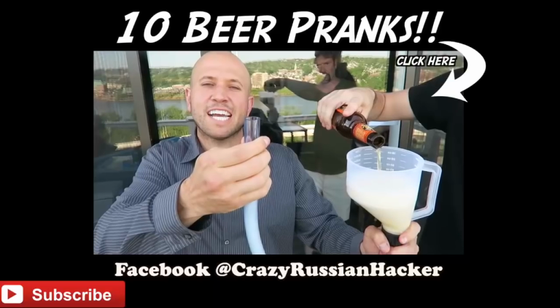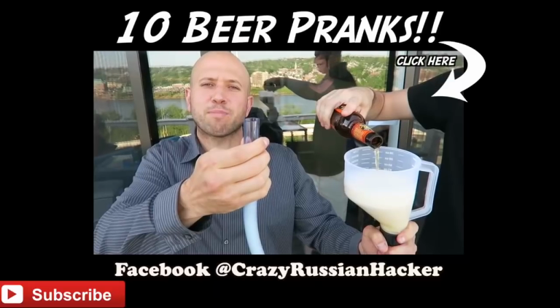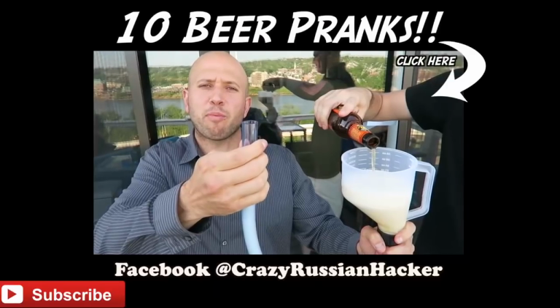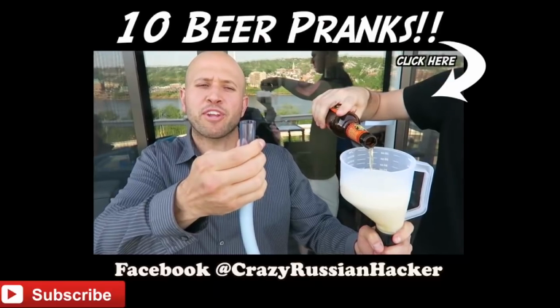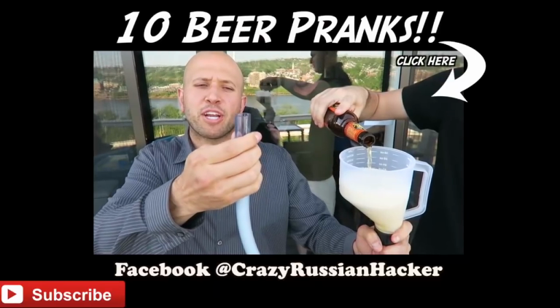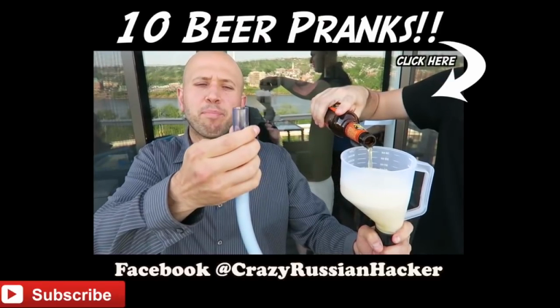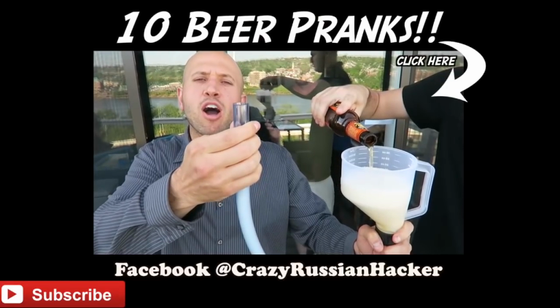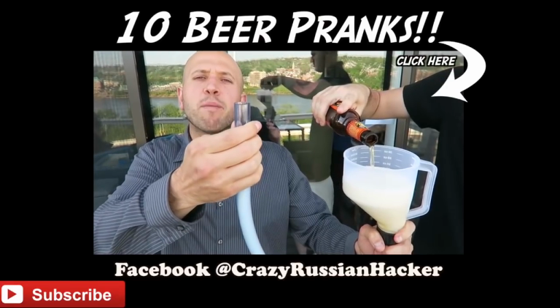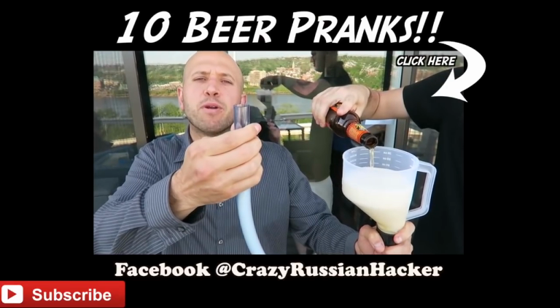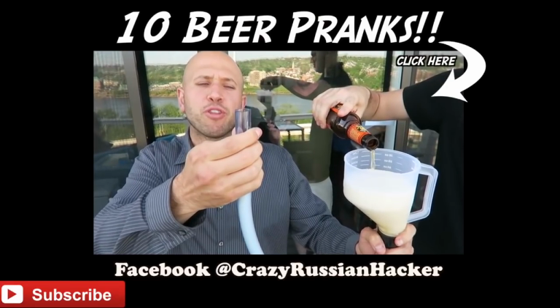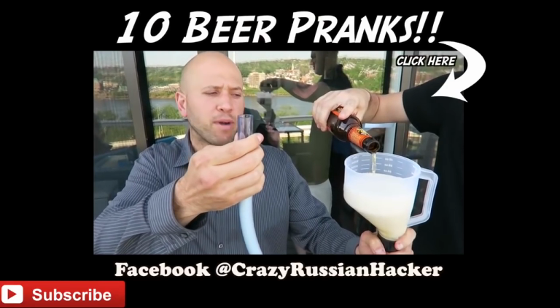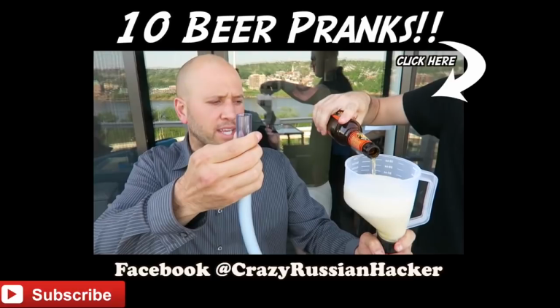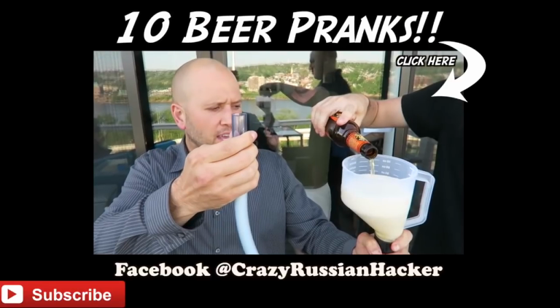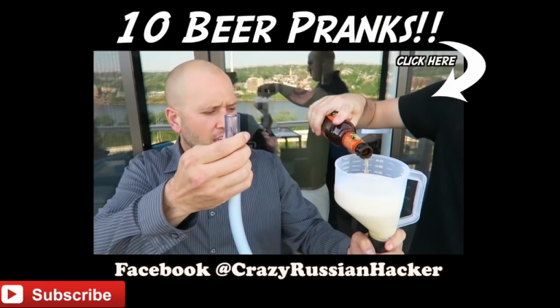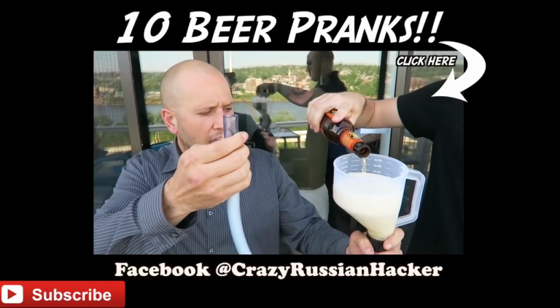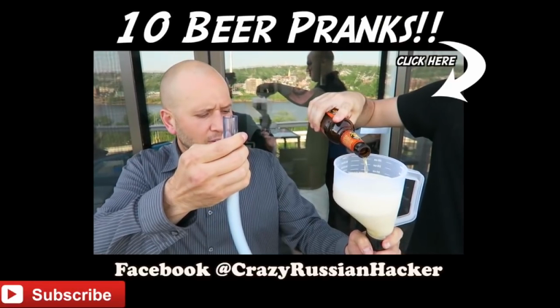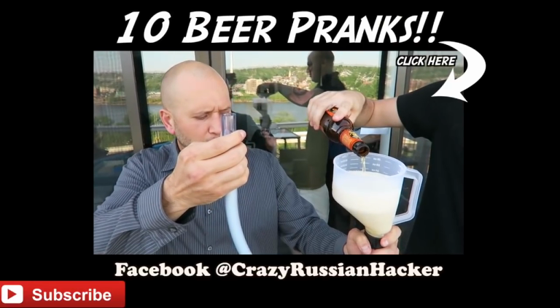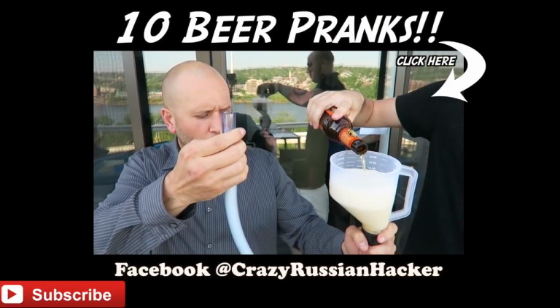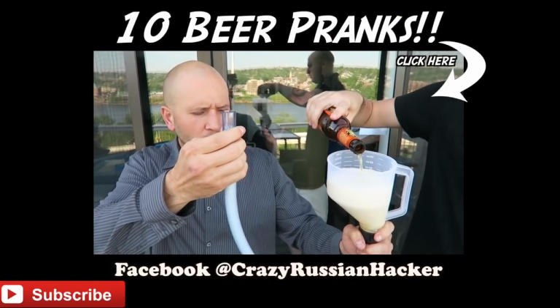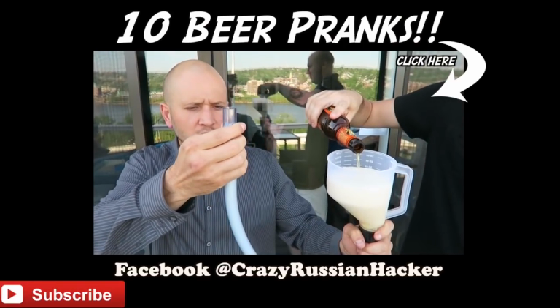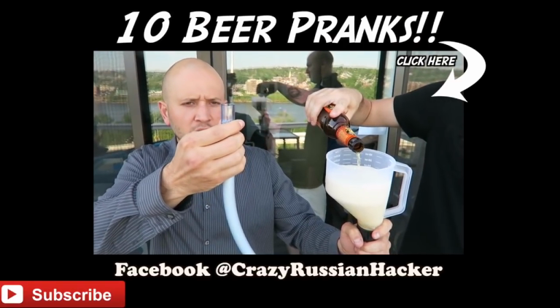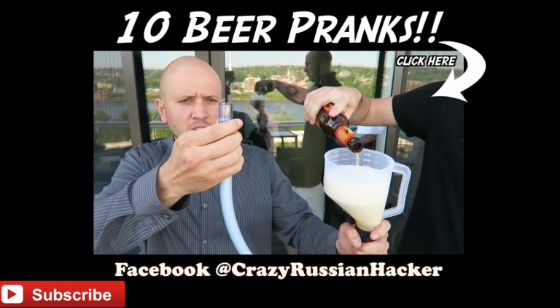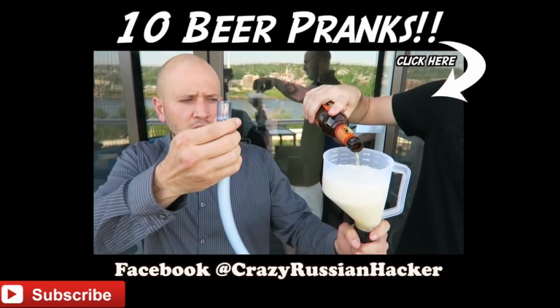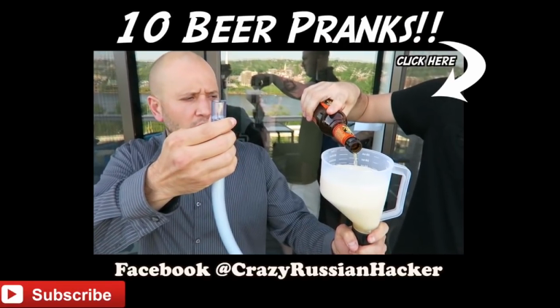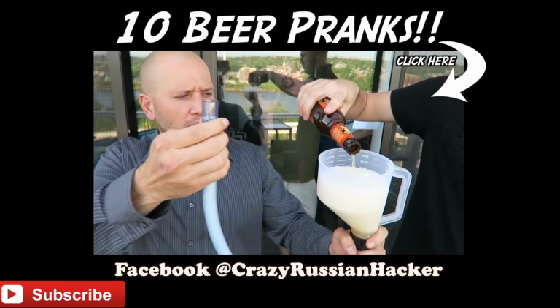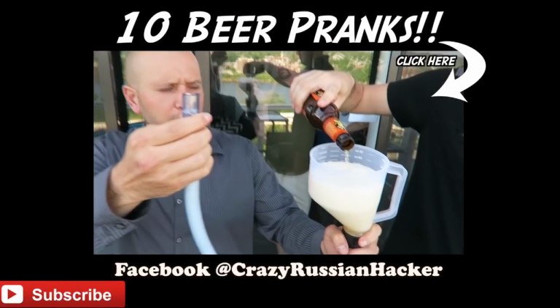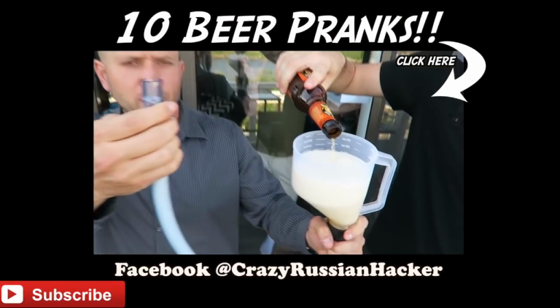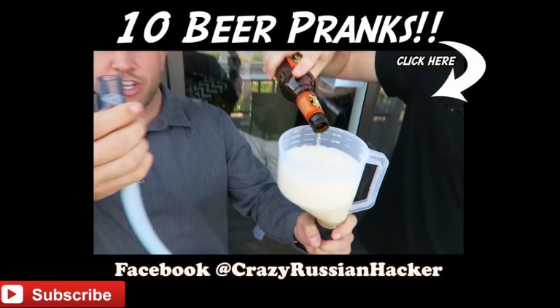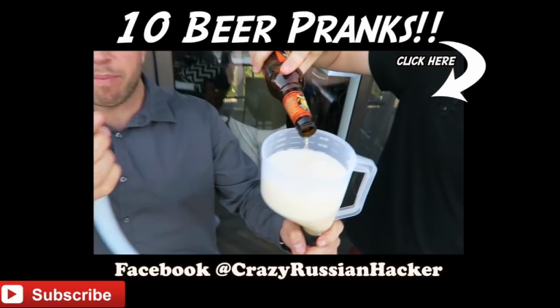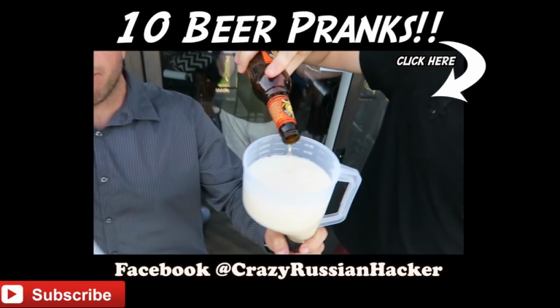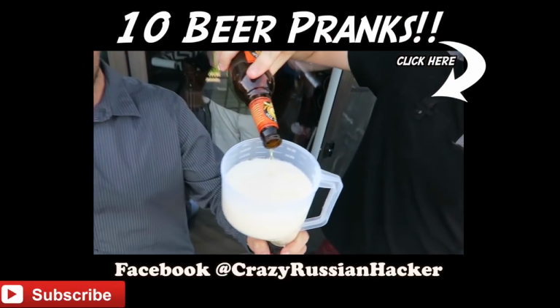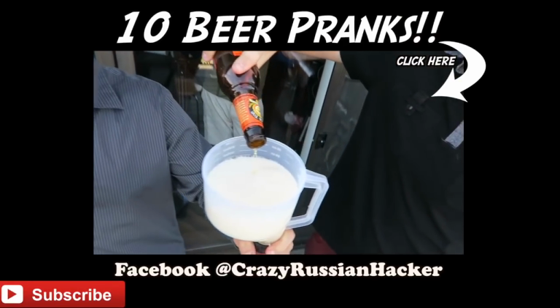This next beer hack — you're going to bomb a beer with your buddy. Have him pour beer in your beer bomb.